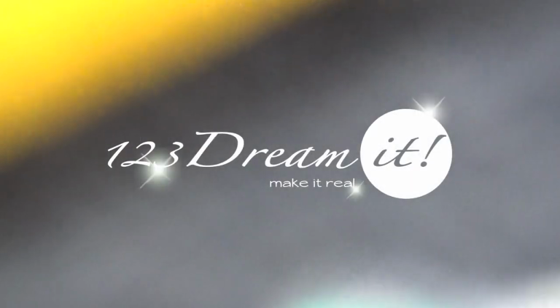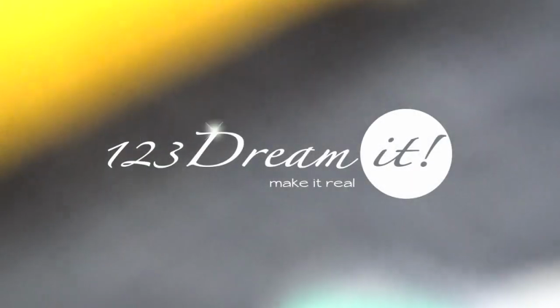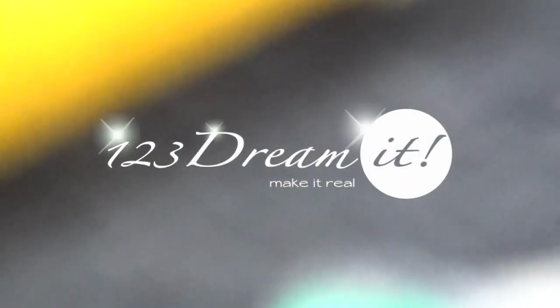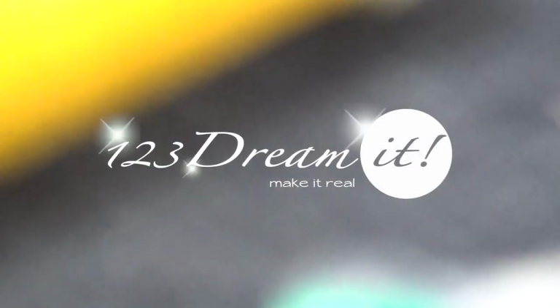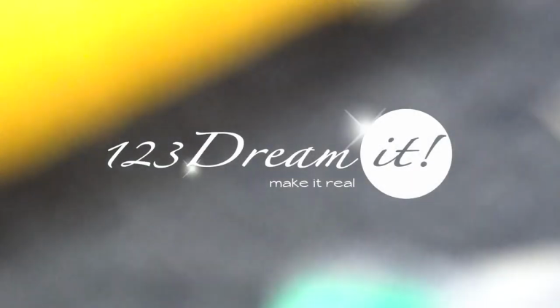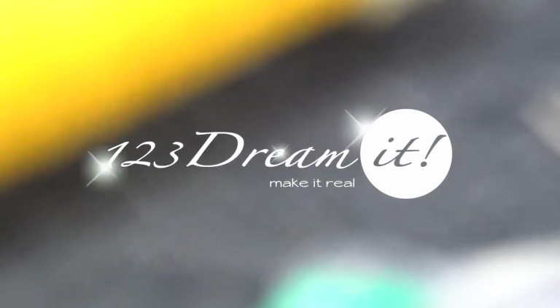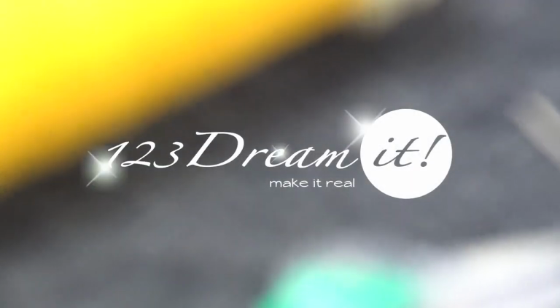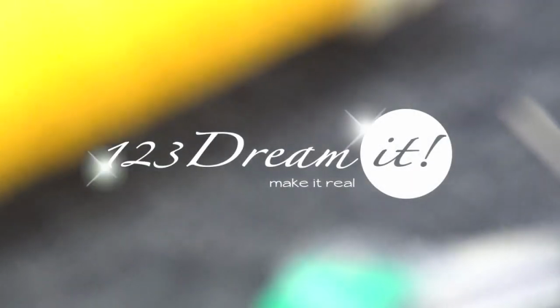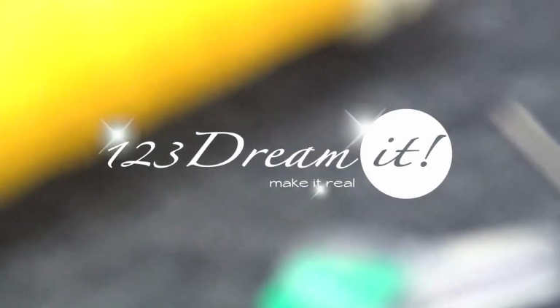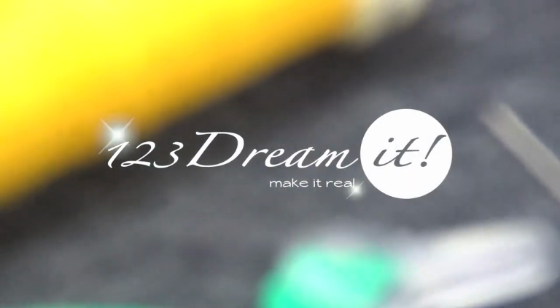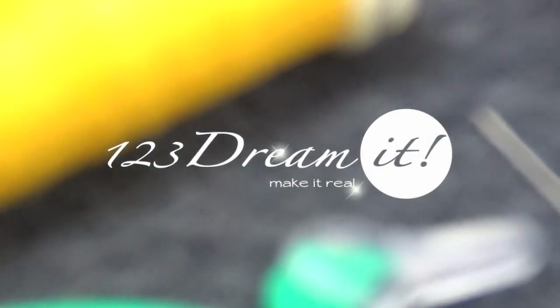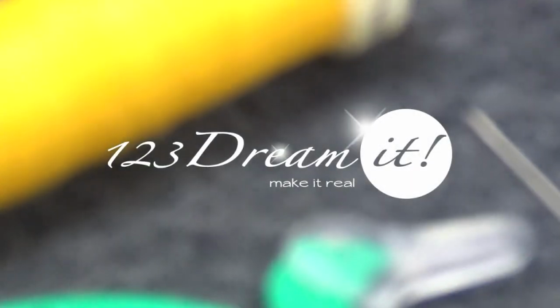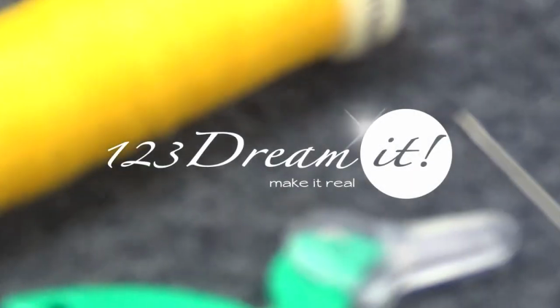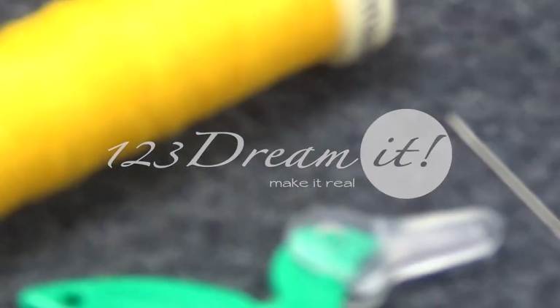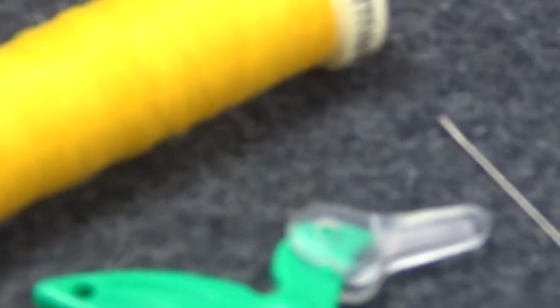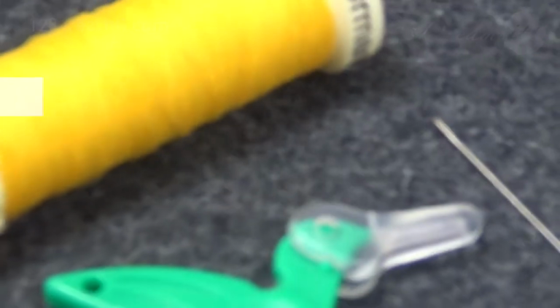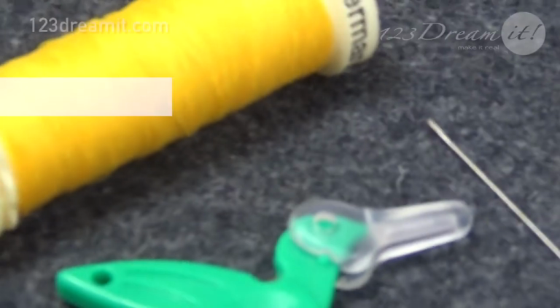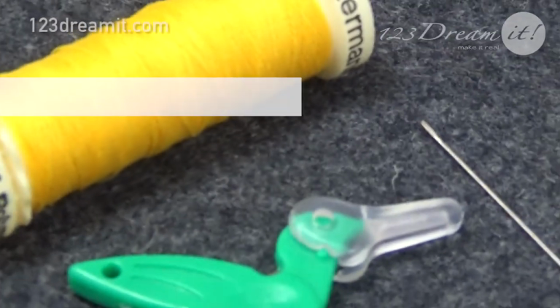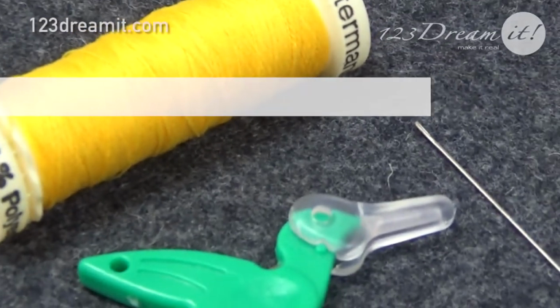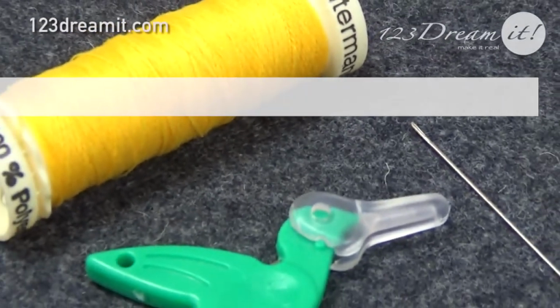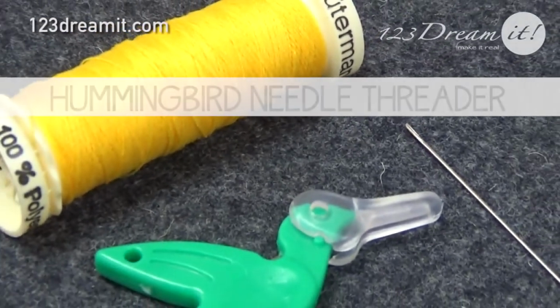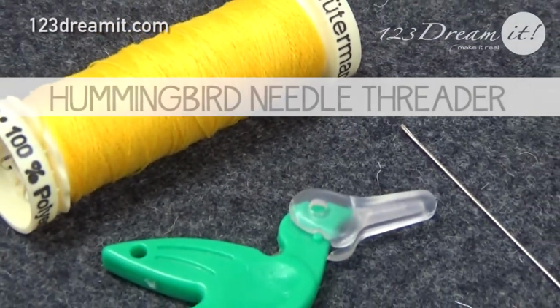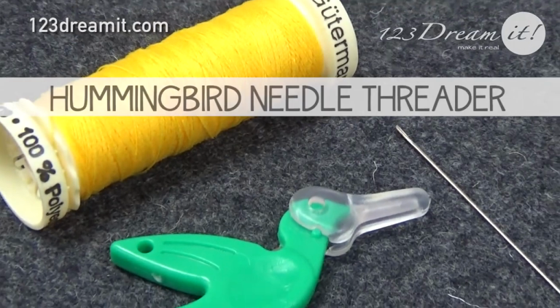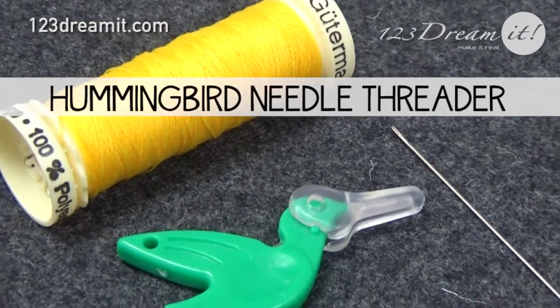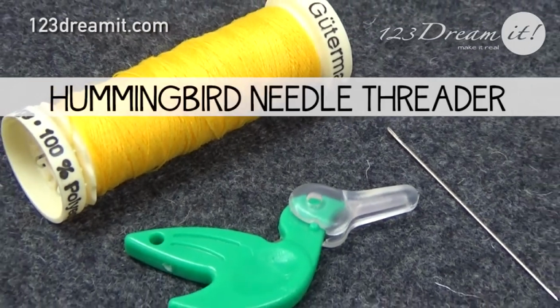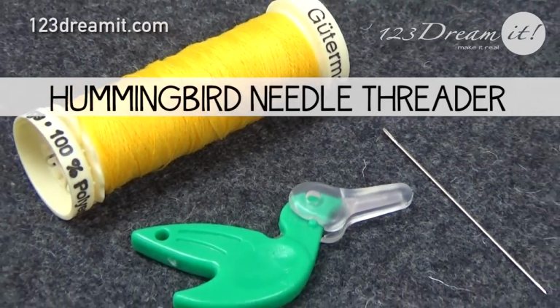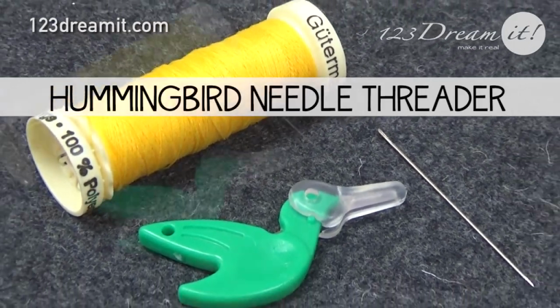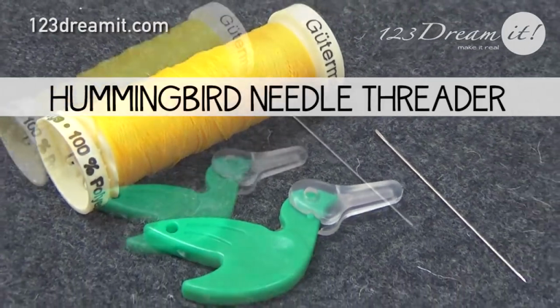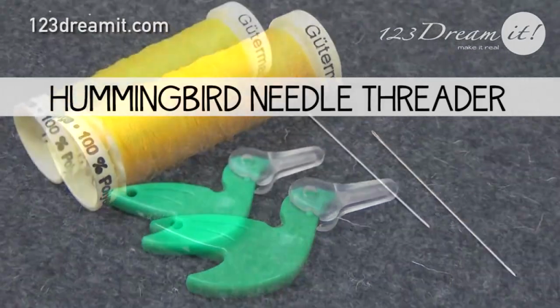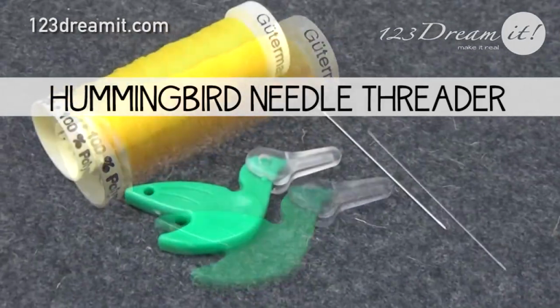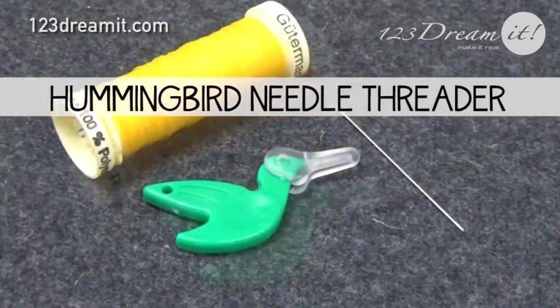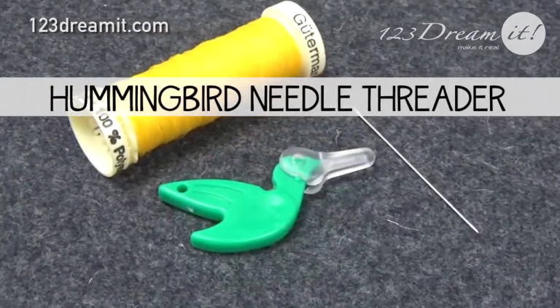Hi, we're back with another 1-2-3 Dreamit video. For today's video, we're showing you our new needle threader.